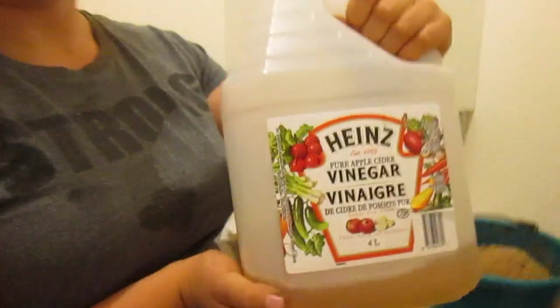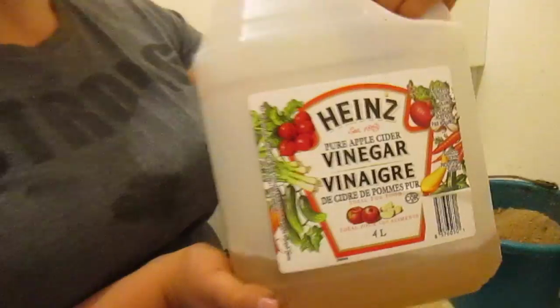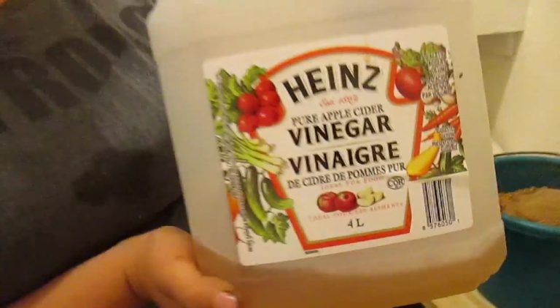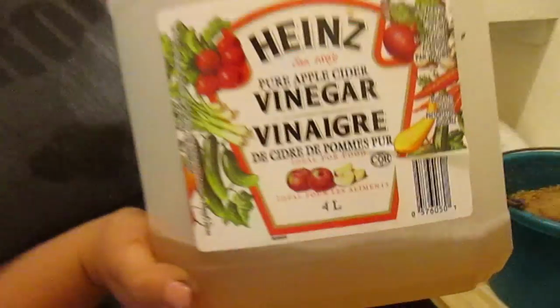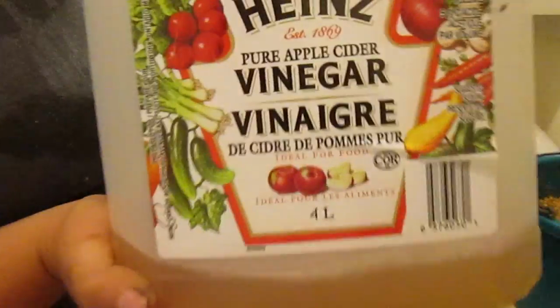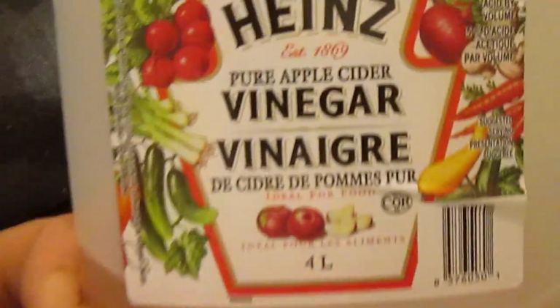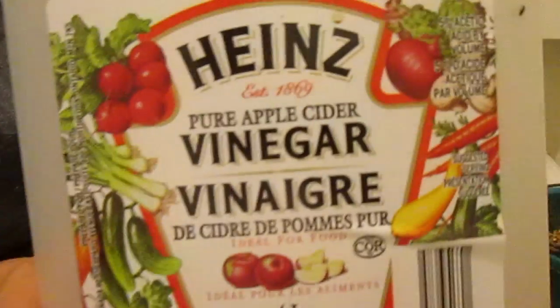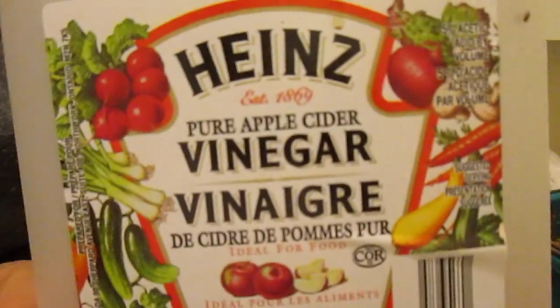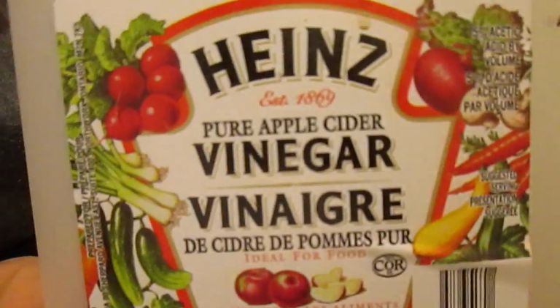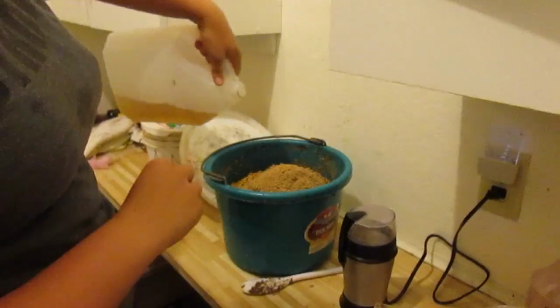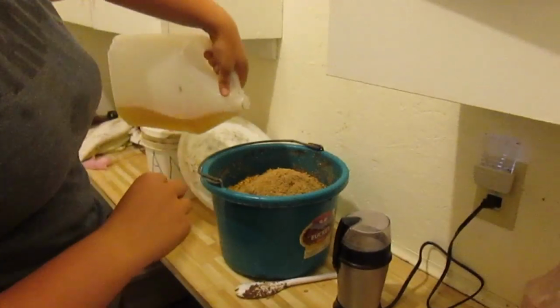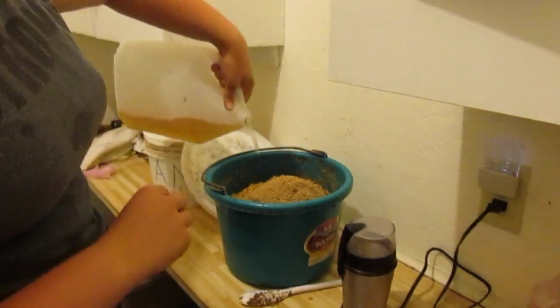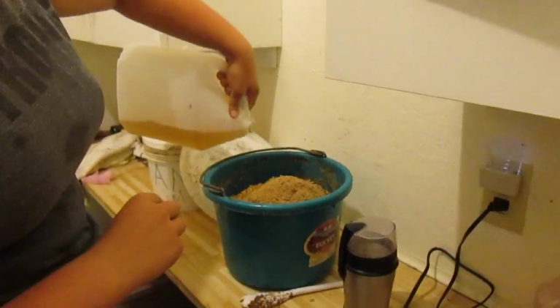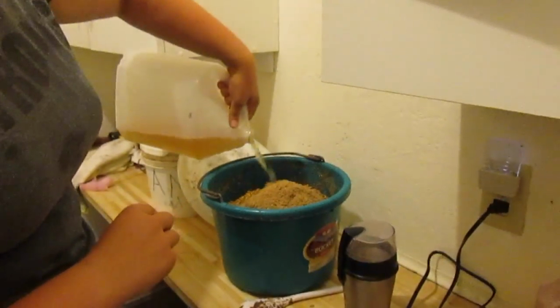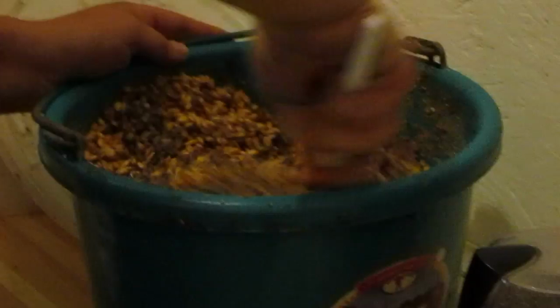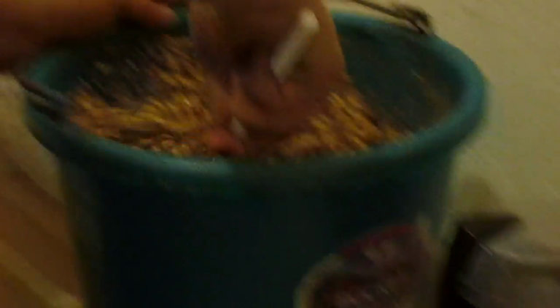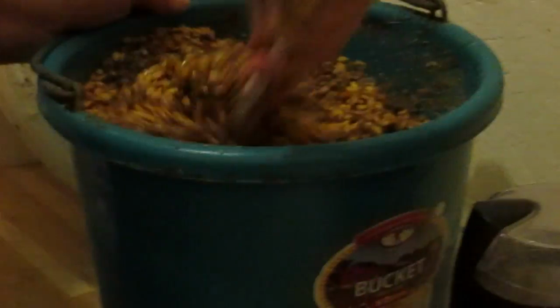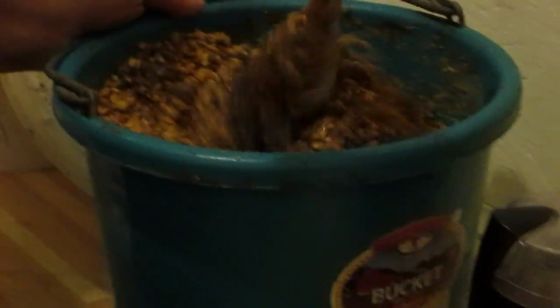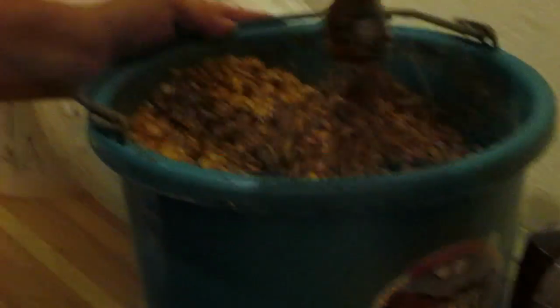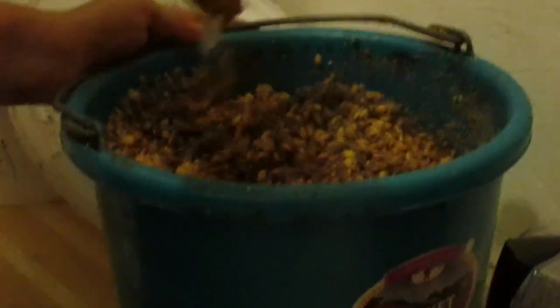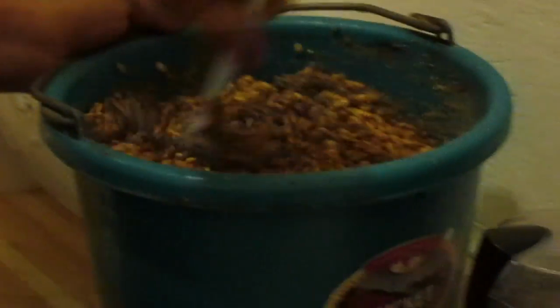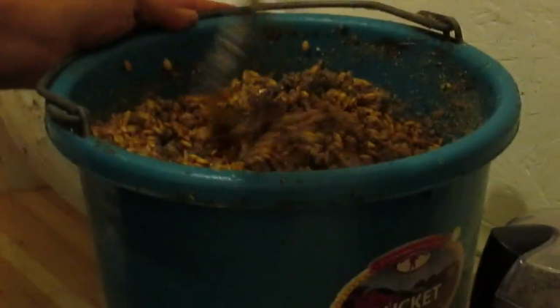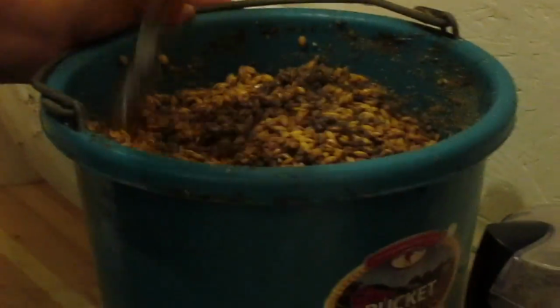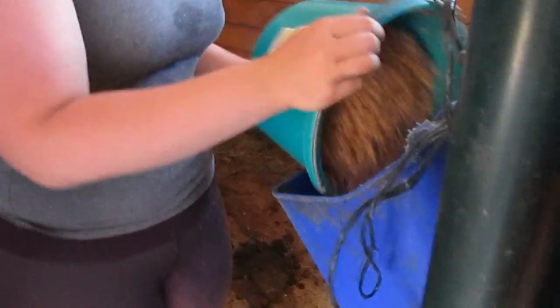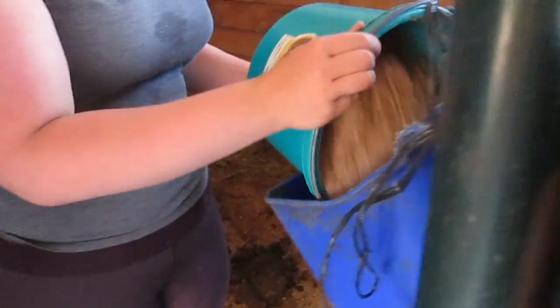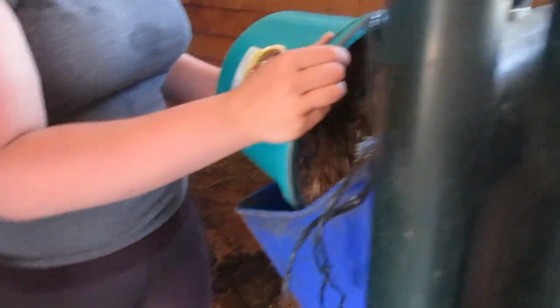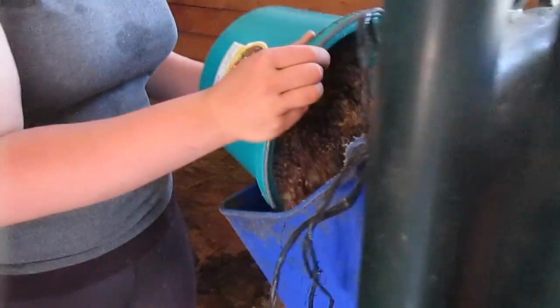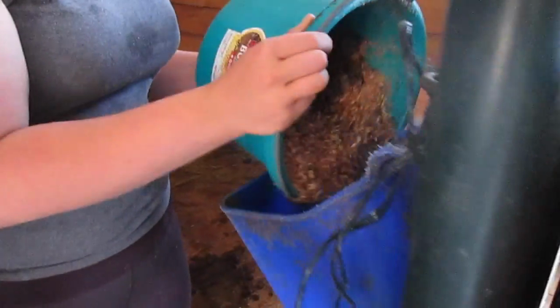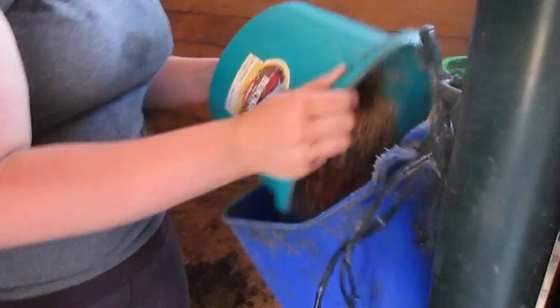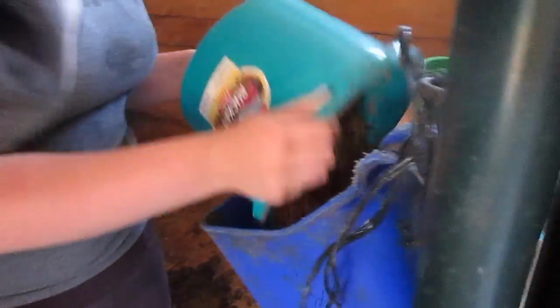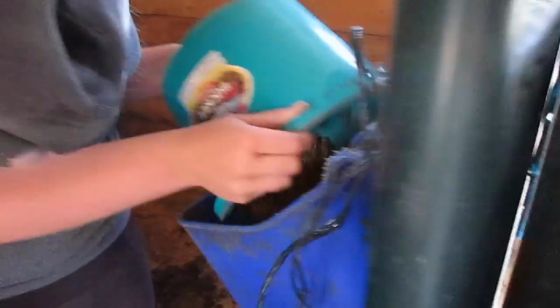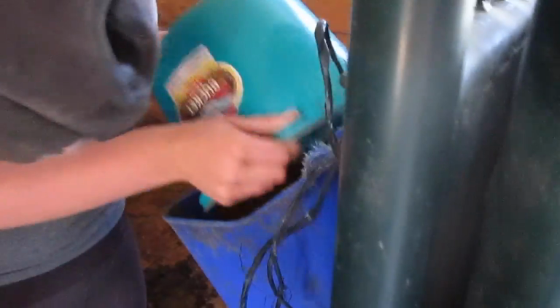Apple cider vinegar — really good for them. Give it to them, pour it in, stir it up, and give it to my horse.